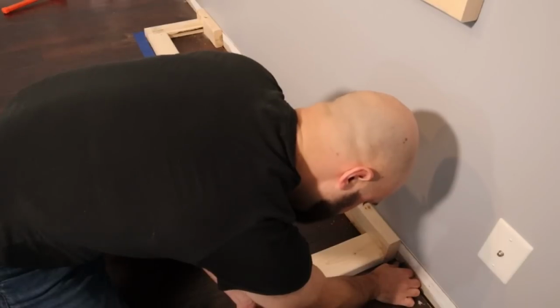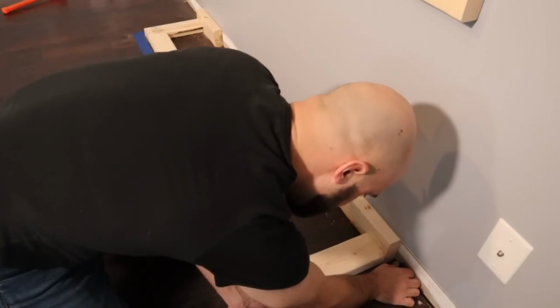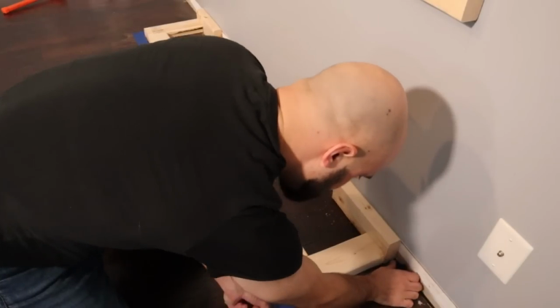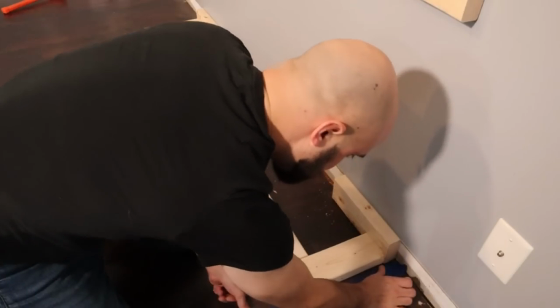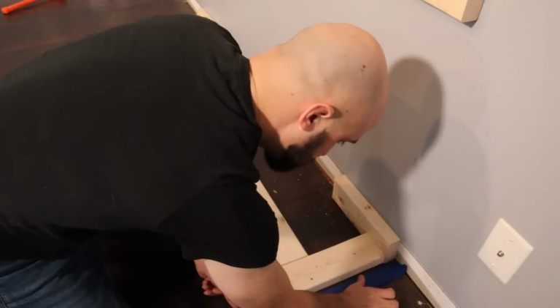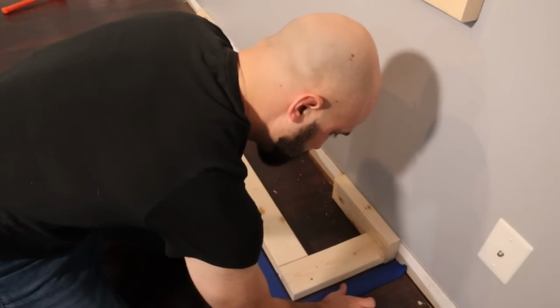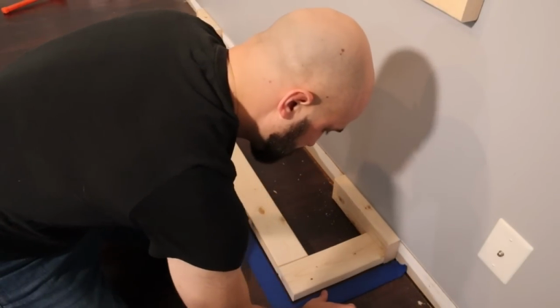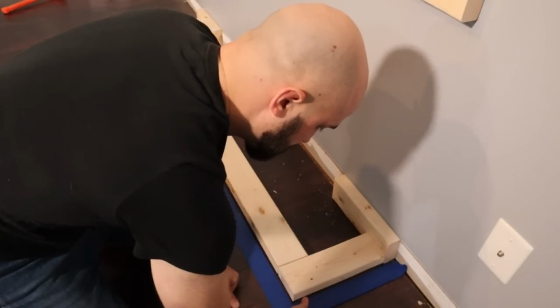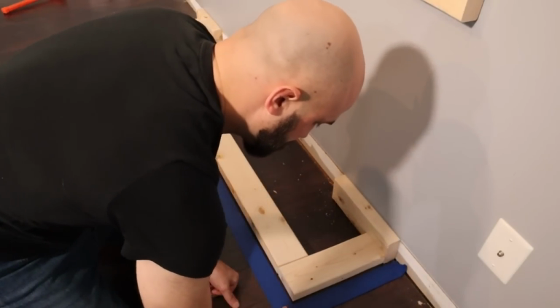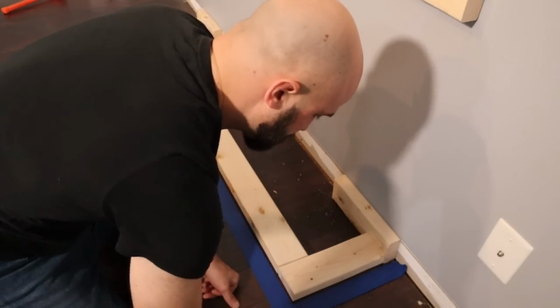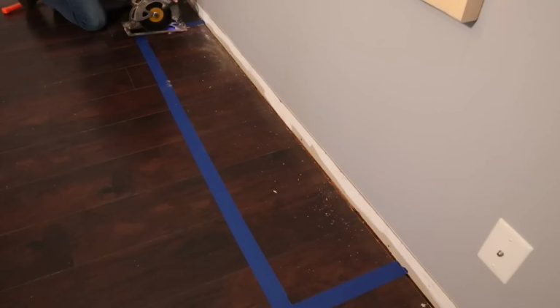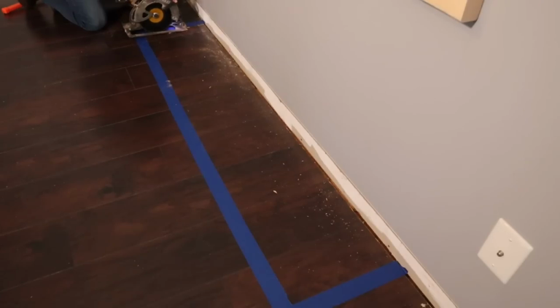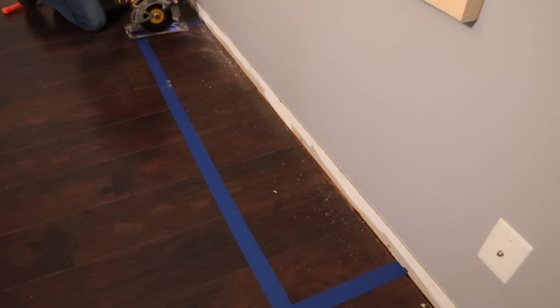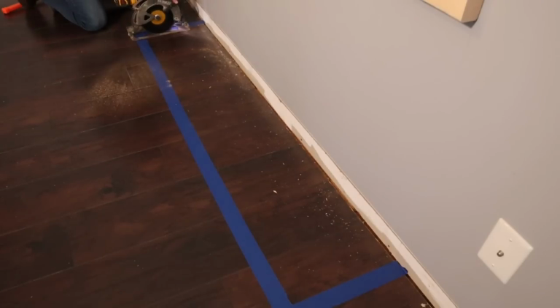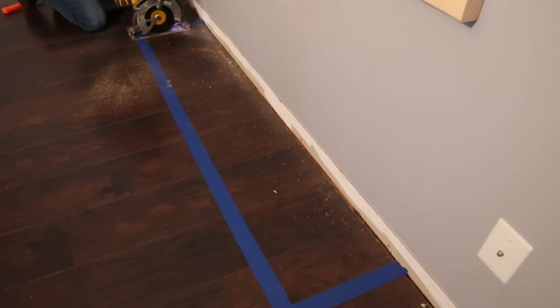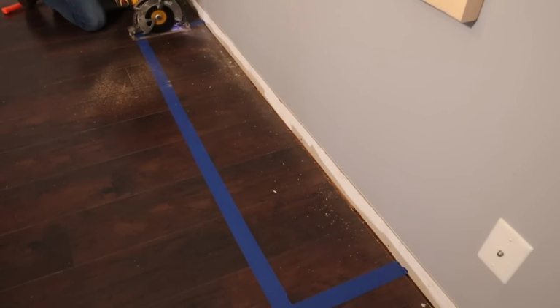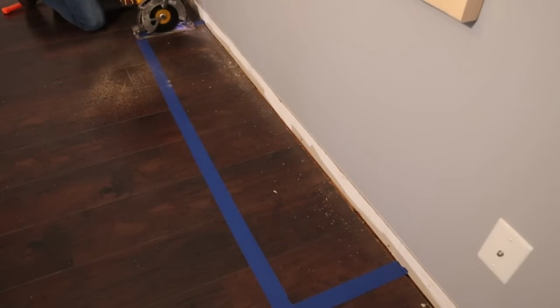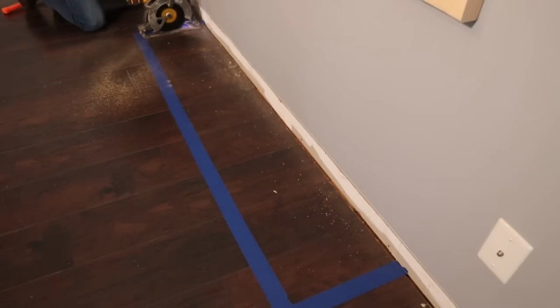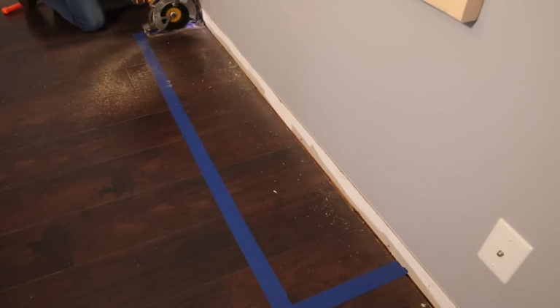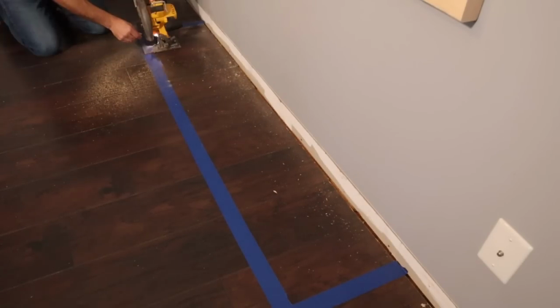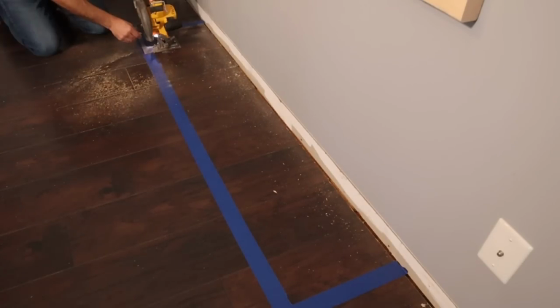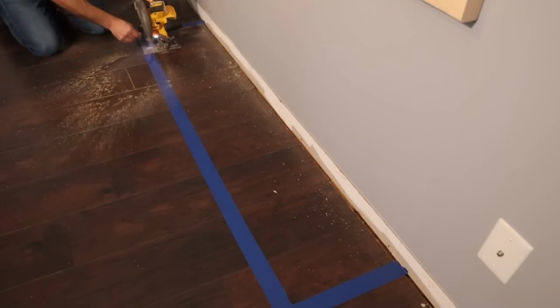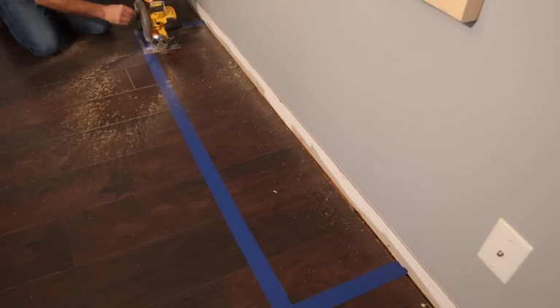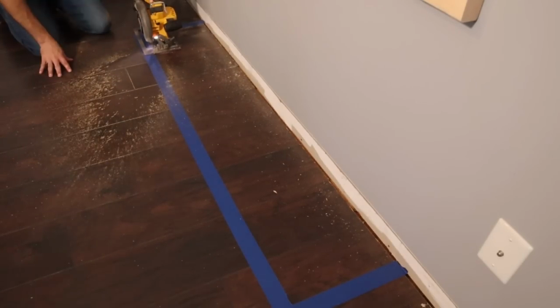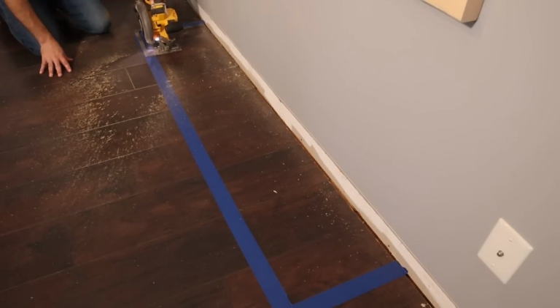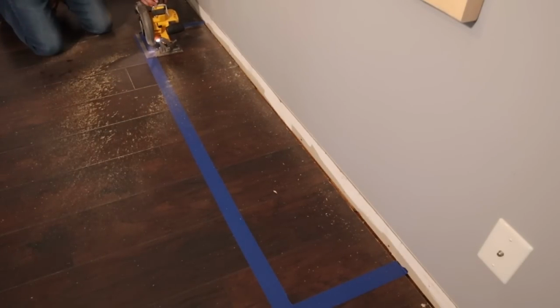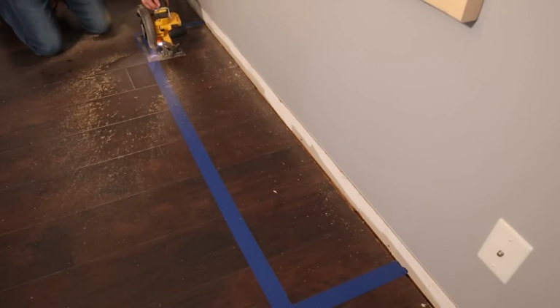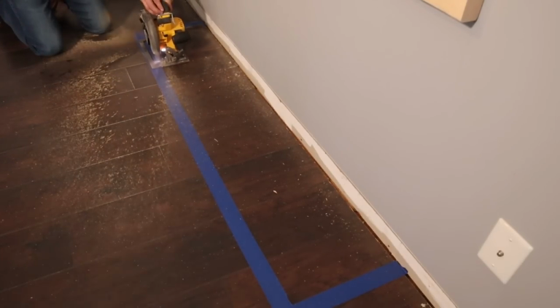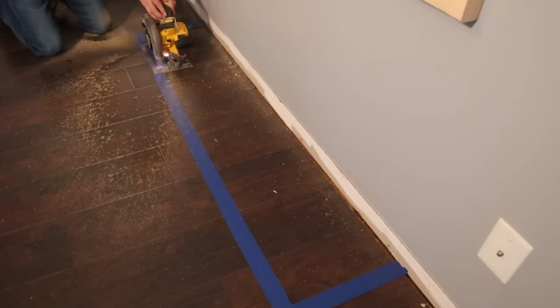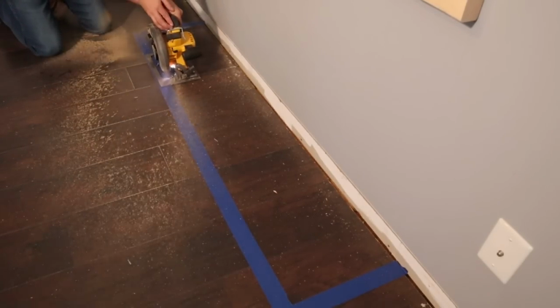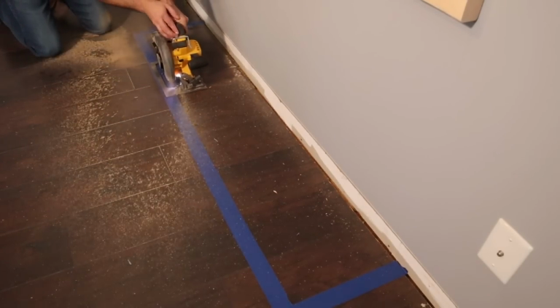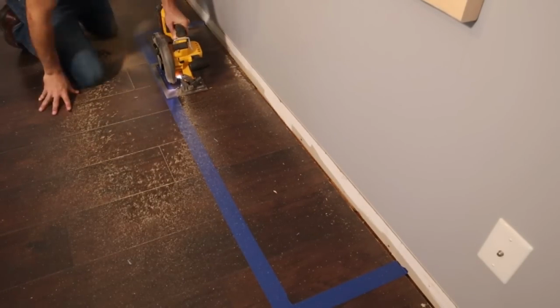Now since my laminate floor is a floating floor, I can't anchor the framing down through it because that would no longer allow for expansion or contraction of the floor. So after cutting some of the 2x4s for the framing, I set them in place and marked the edges with painter's tape. I then used the circular saw to cut through most of the flooring and the oscillating saw to cut through the corners.